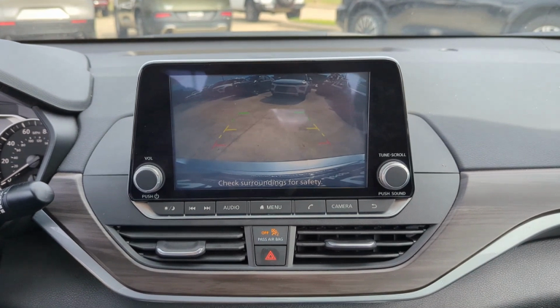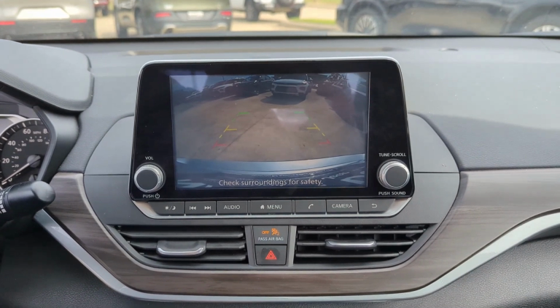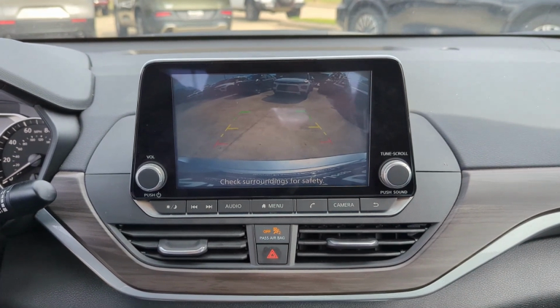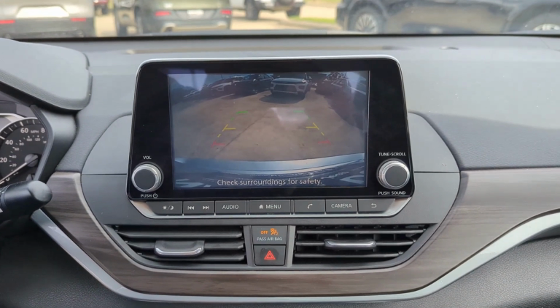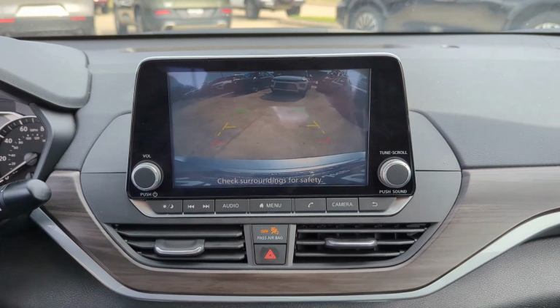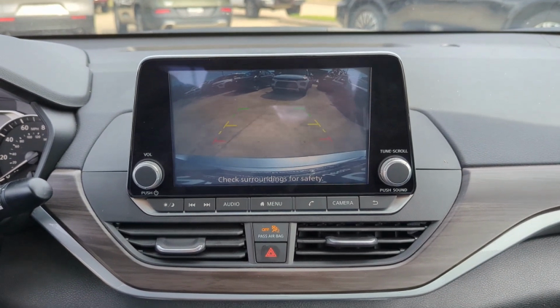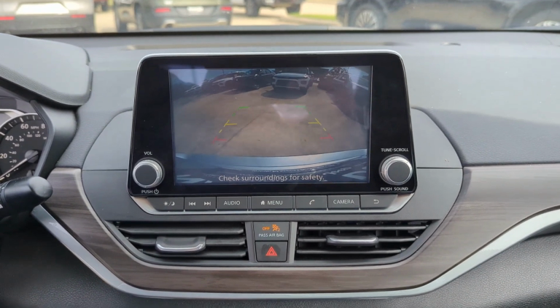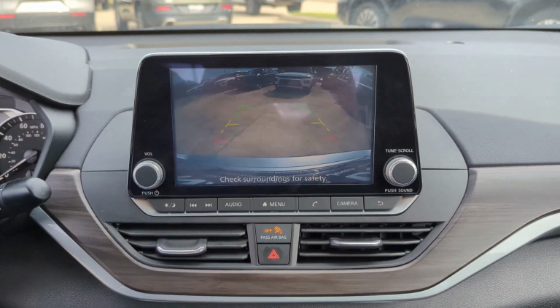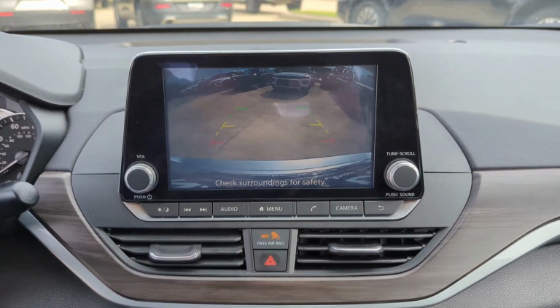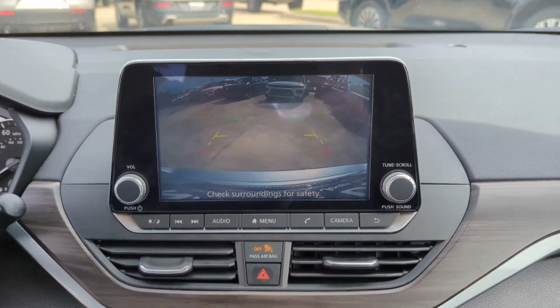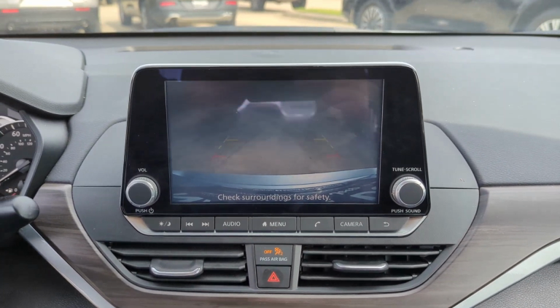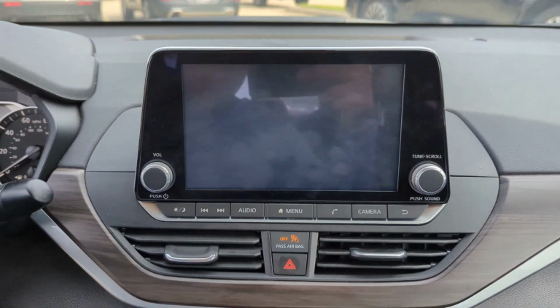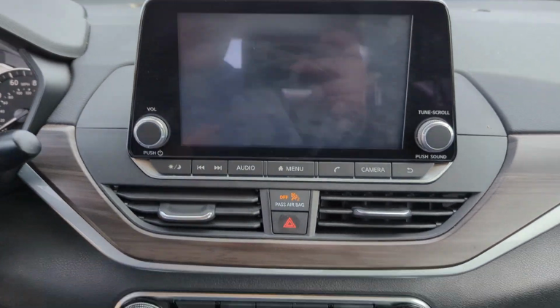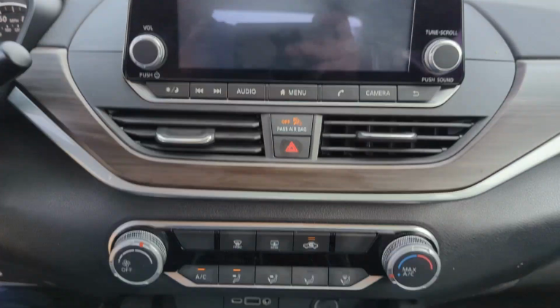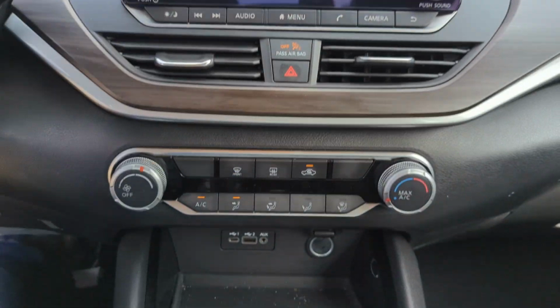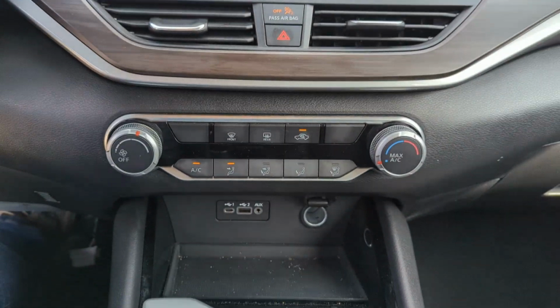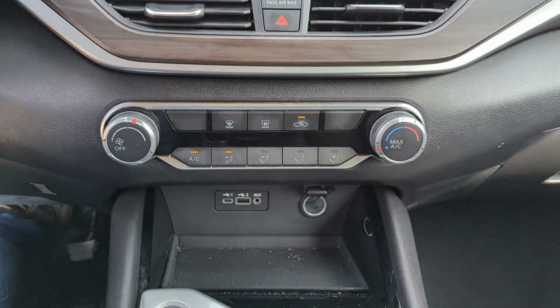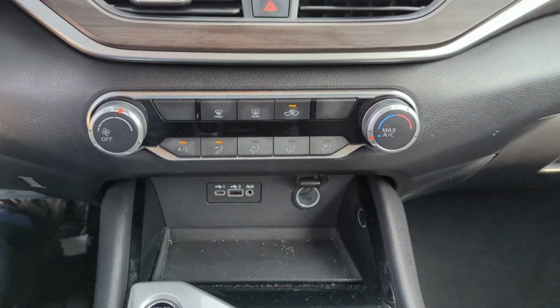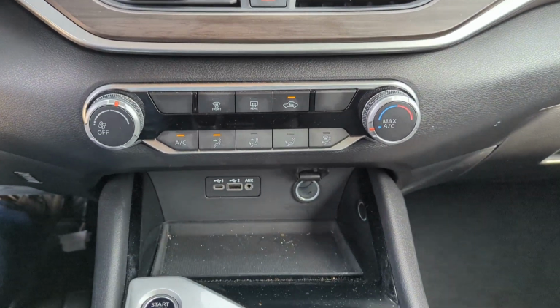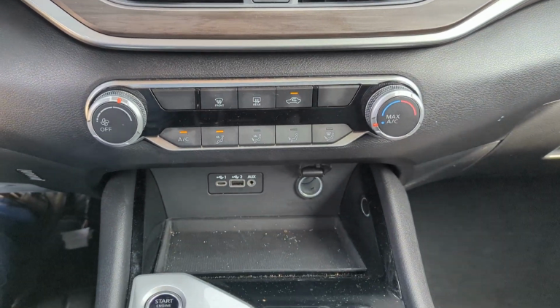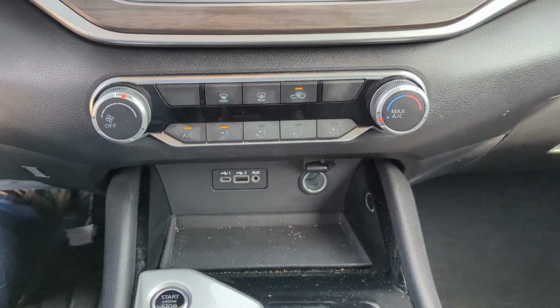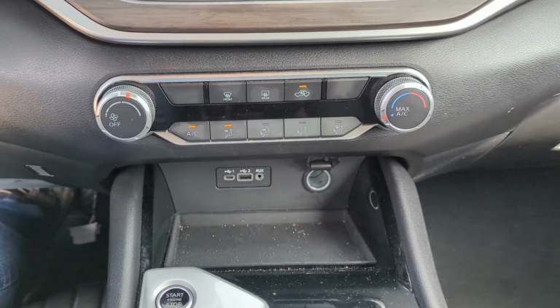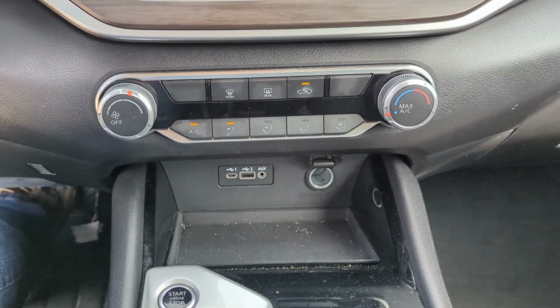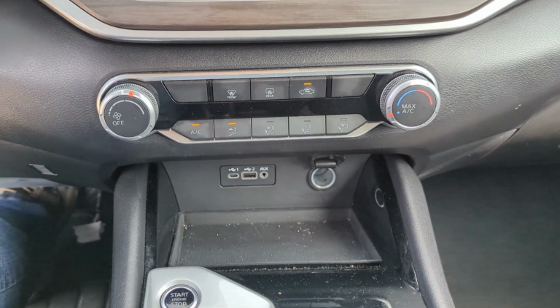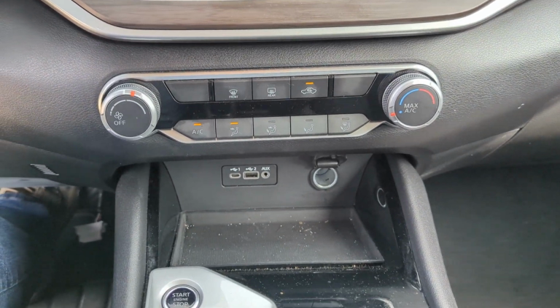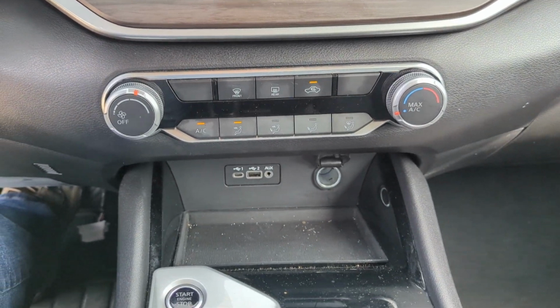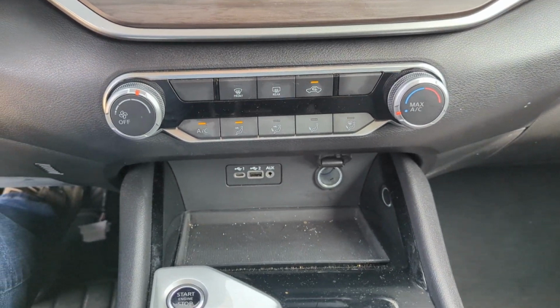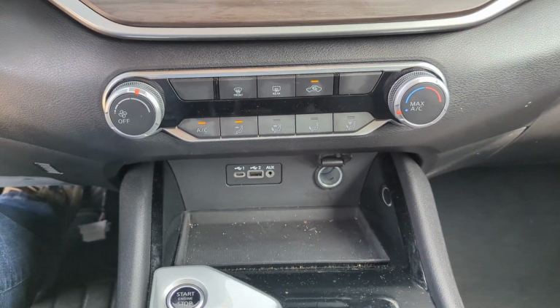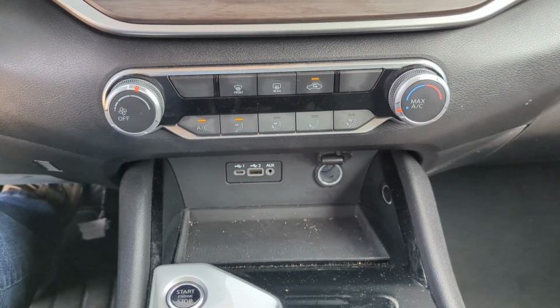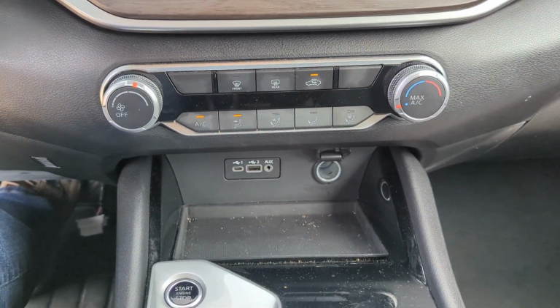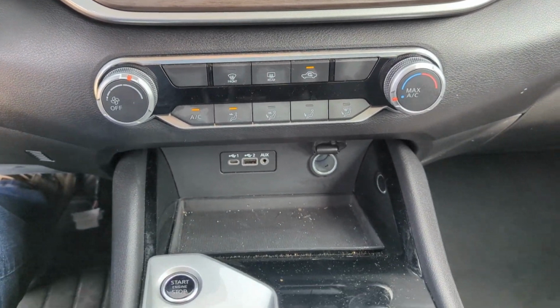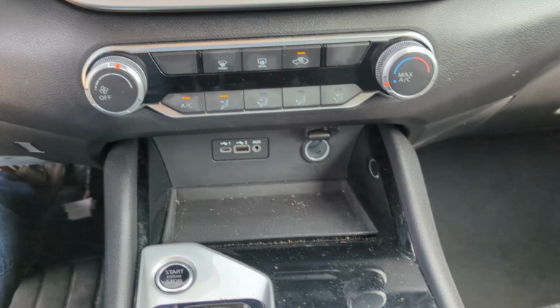Remote engine start, satellite radio, keyless start, woodgrain interior trim, and Bluetooth connection.